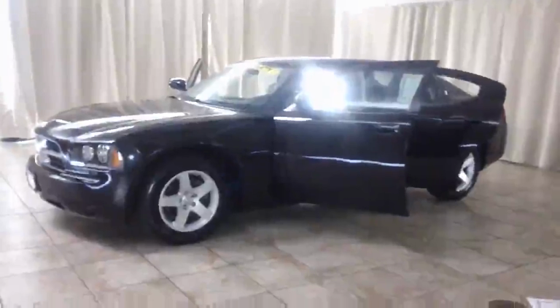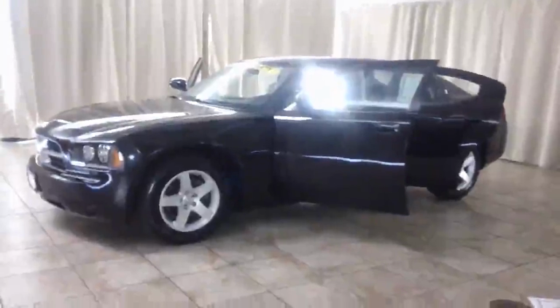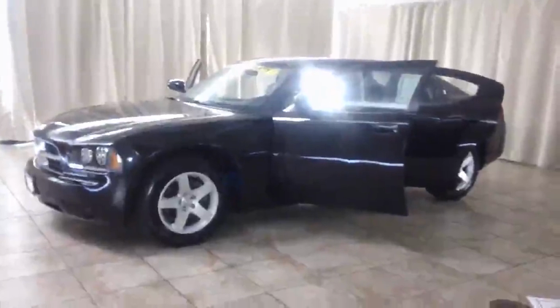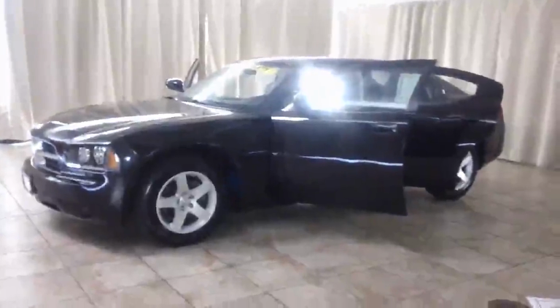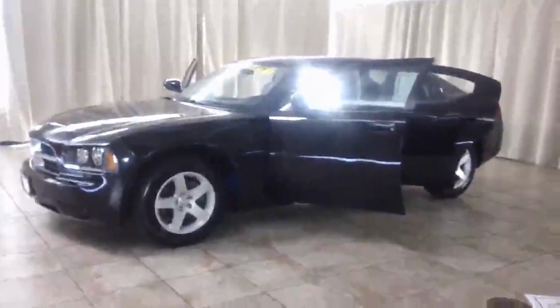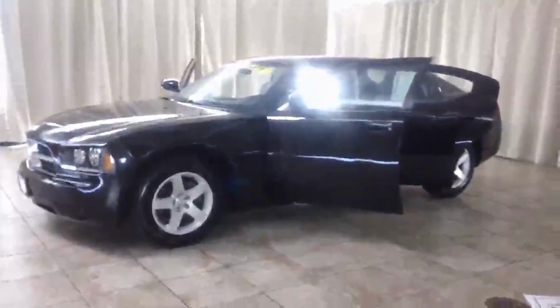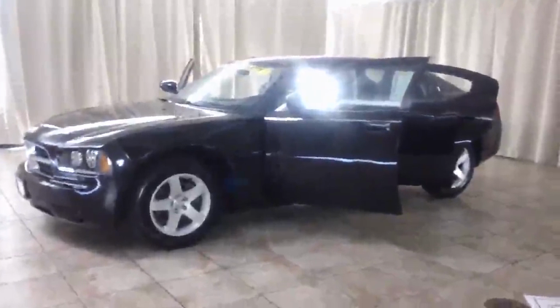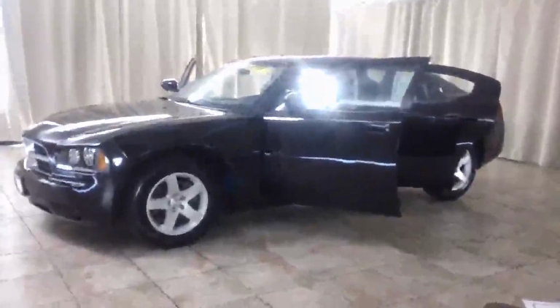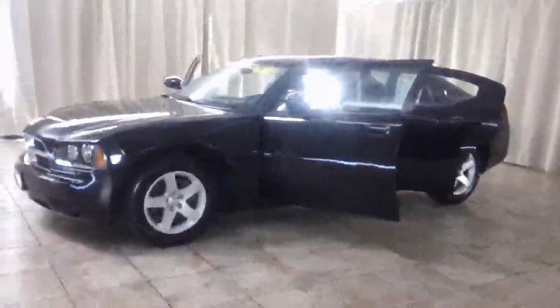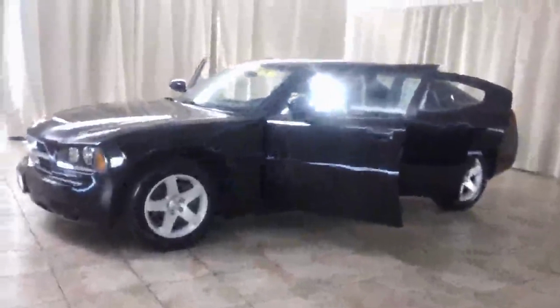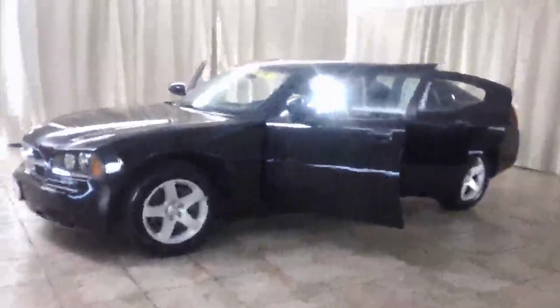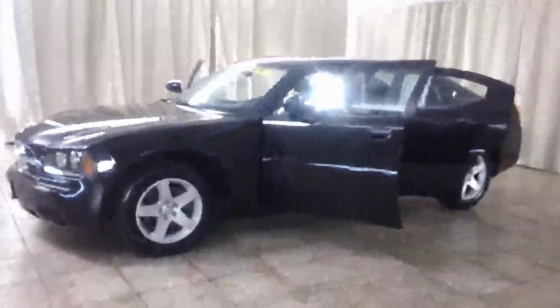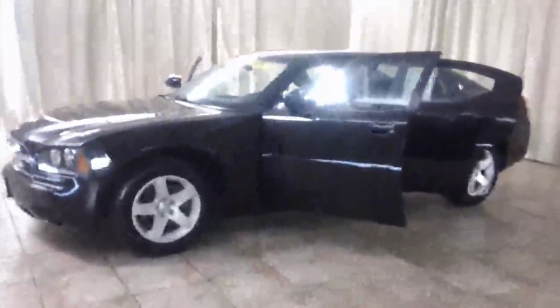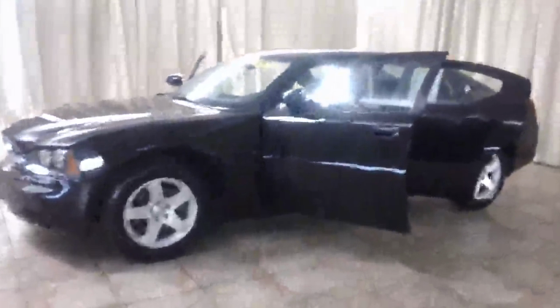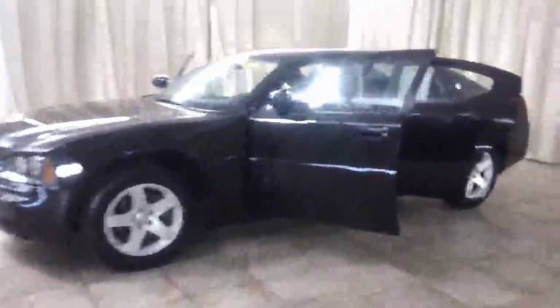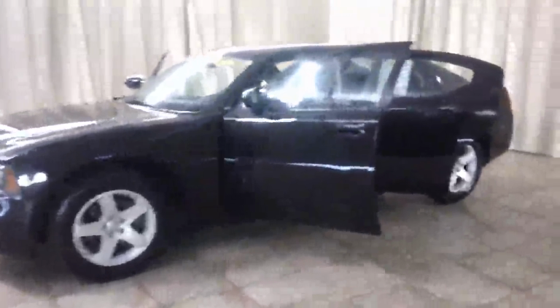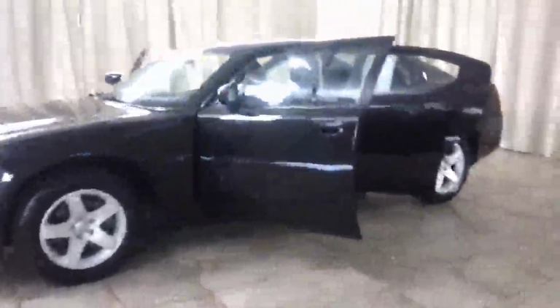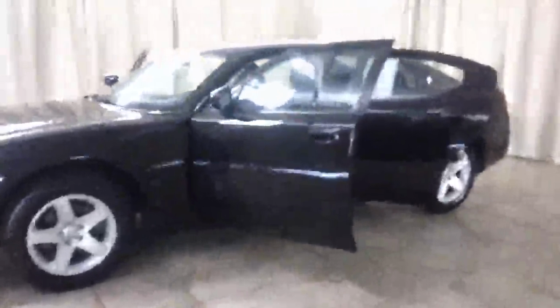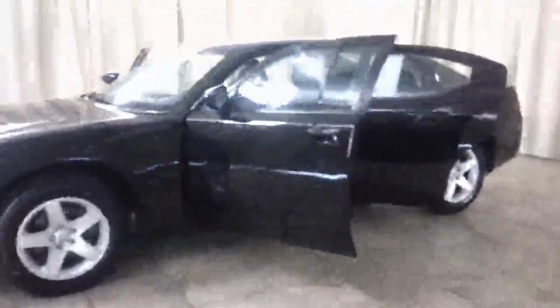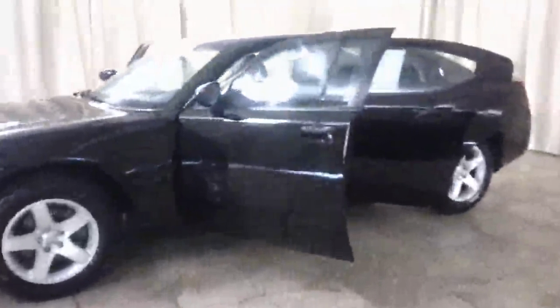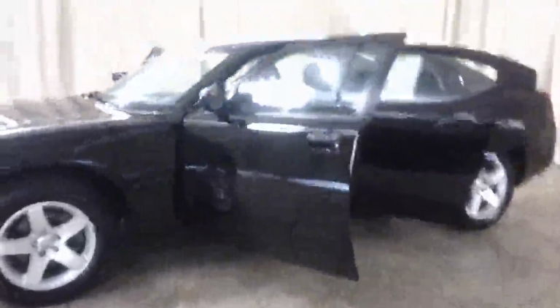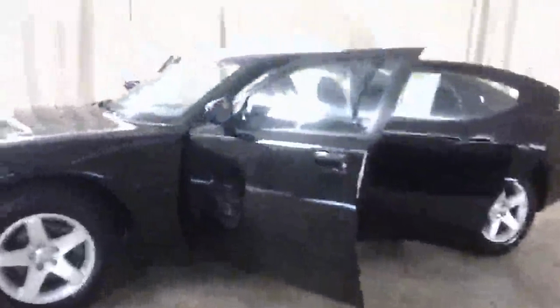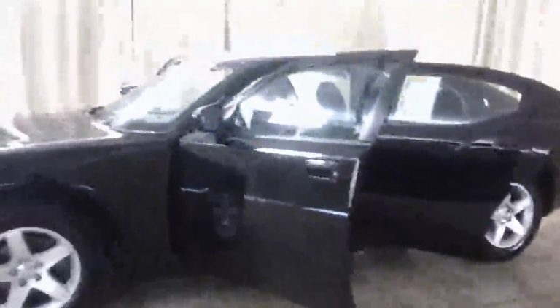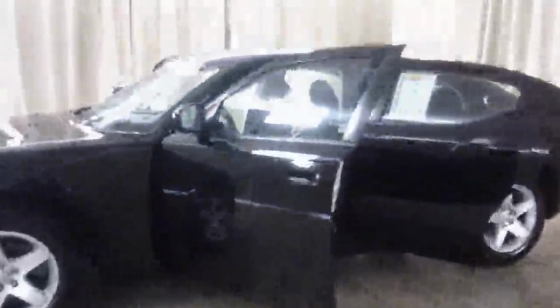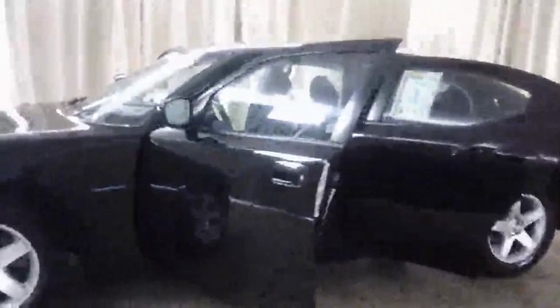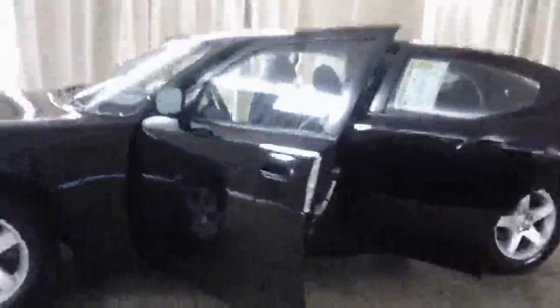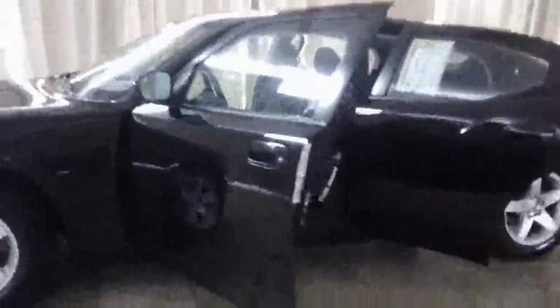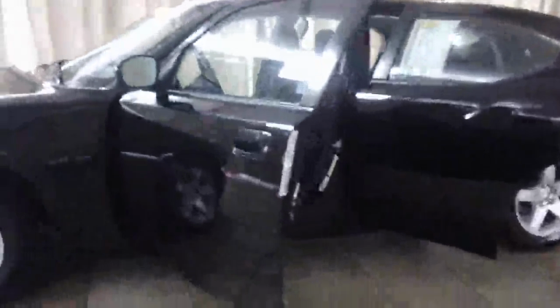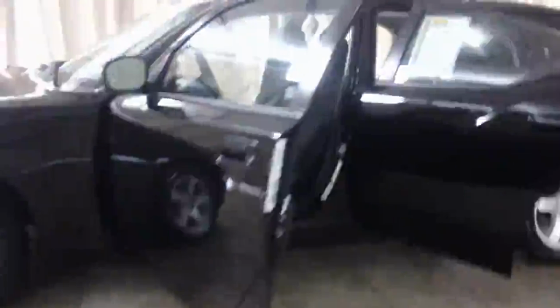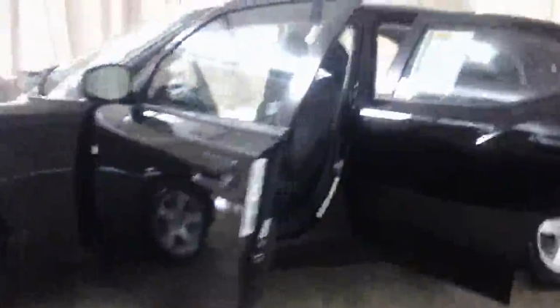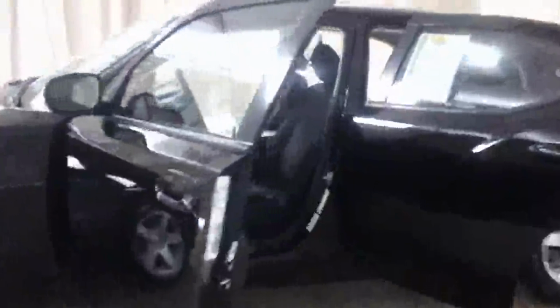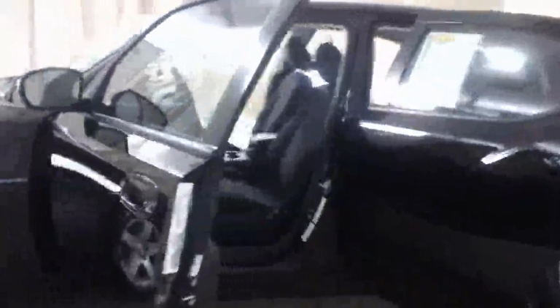Welcome to Casper Chrysler Dodge and Jeep, home of the lifetime warranty. Today I have for you a 2010 Dodge Charger in black.